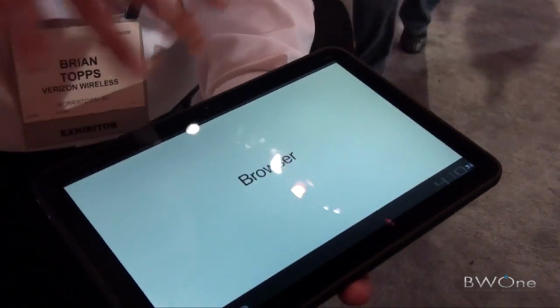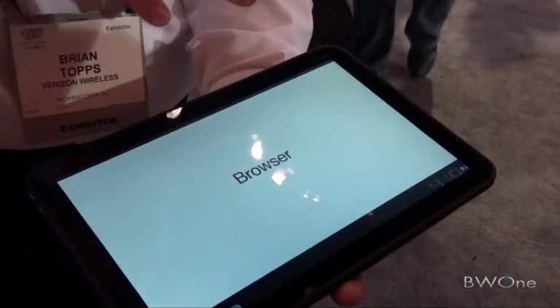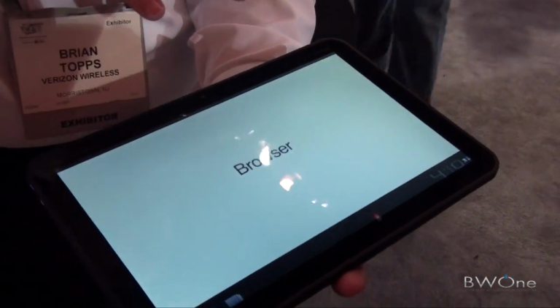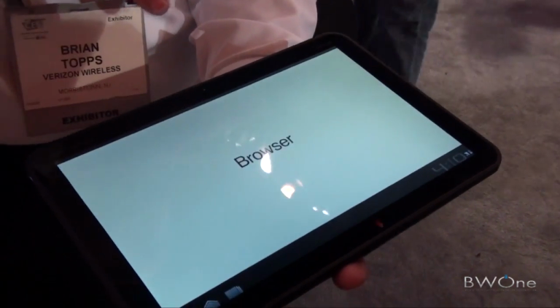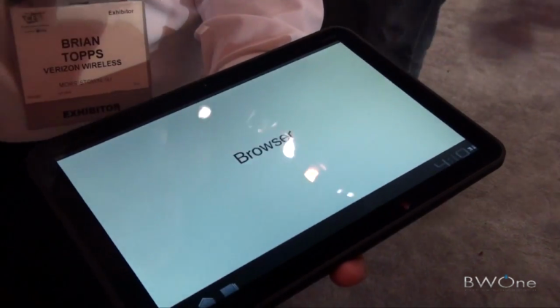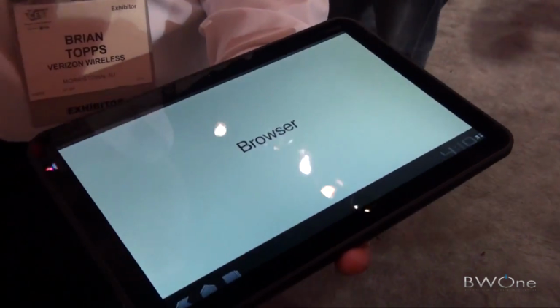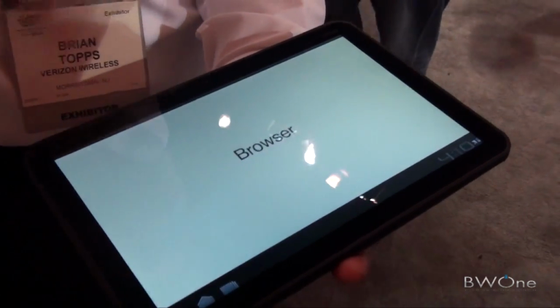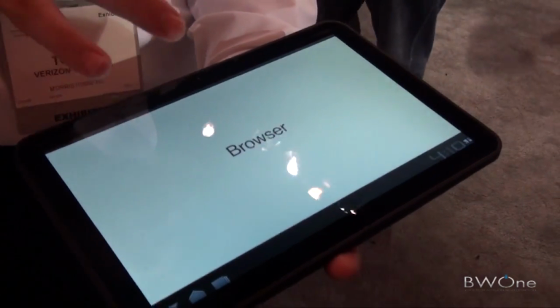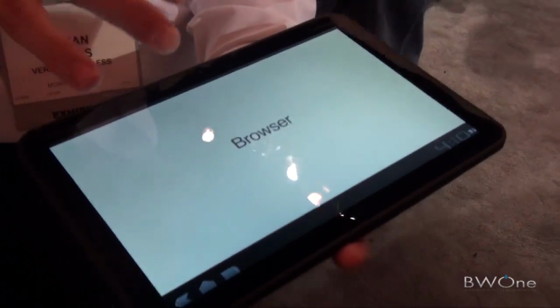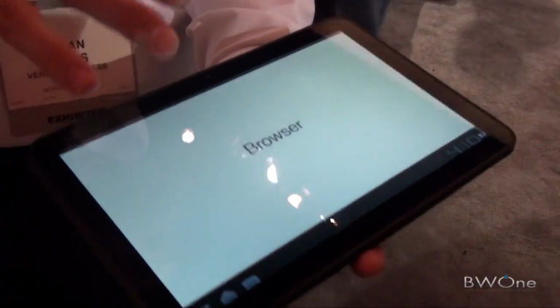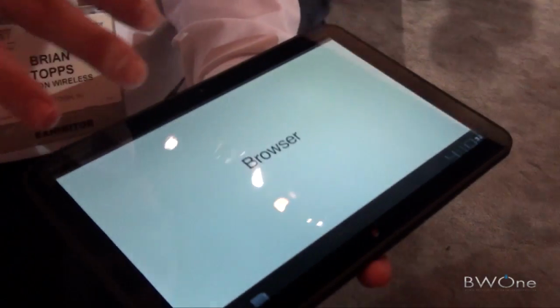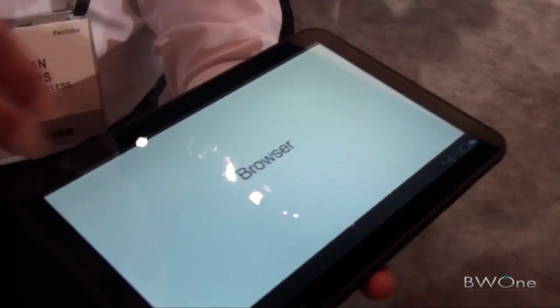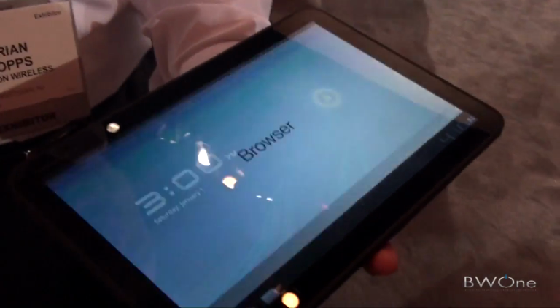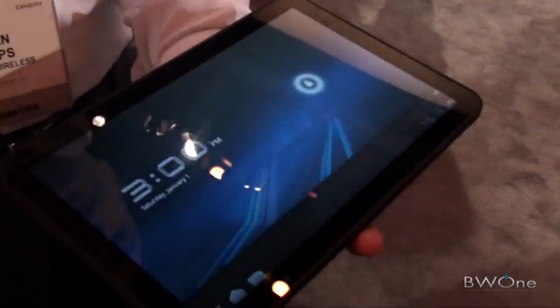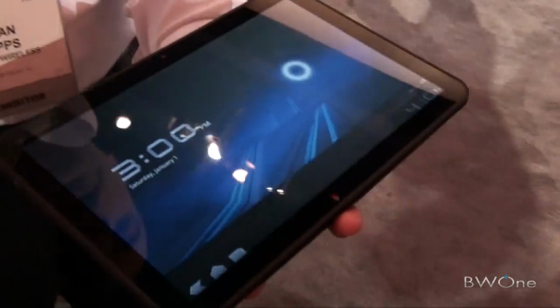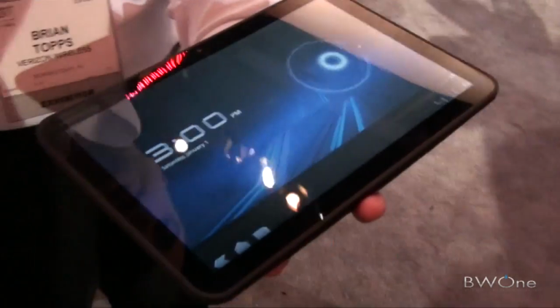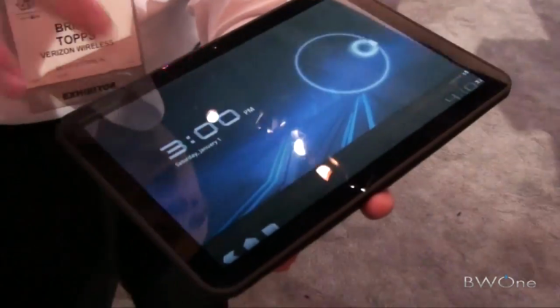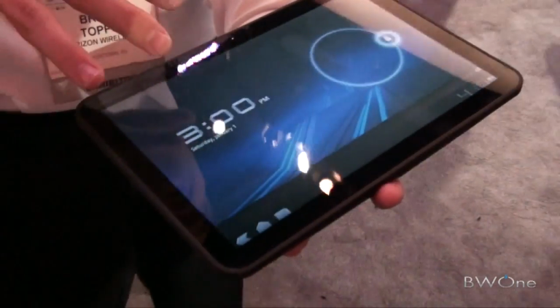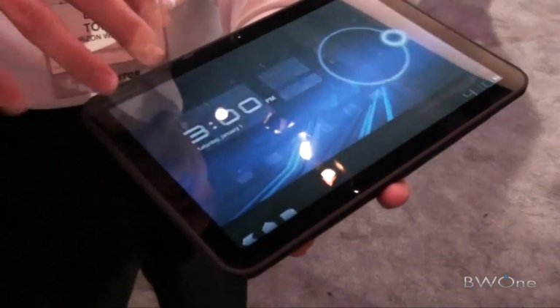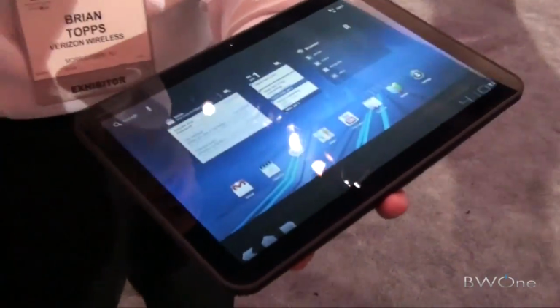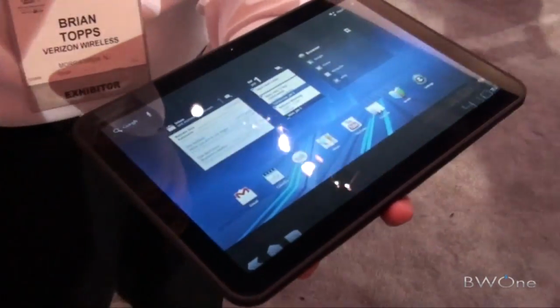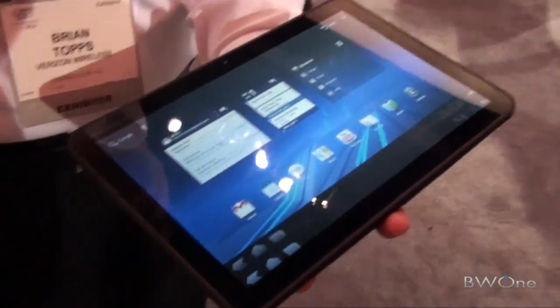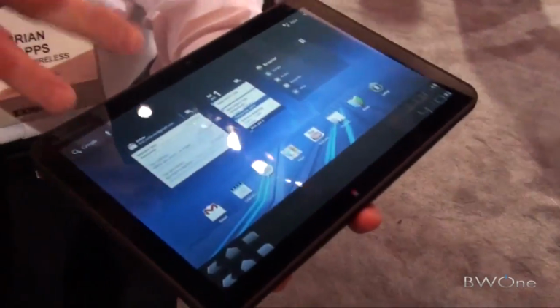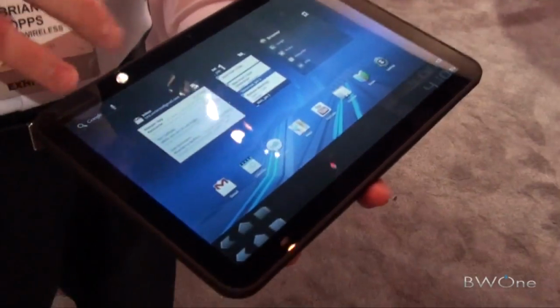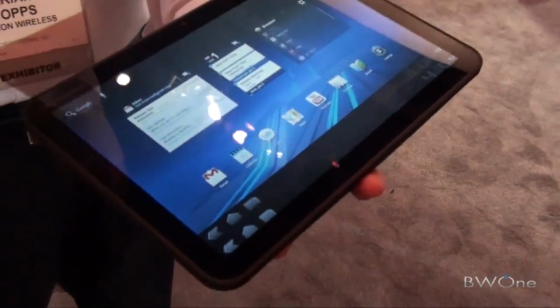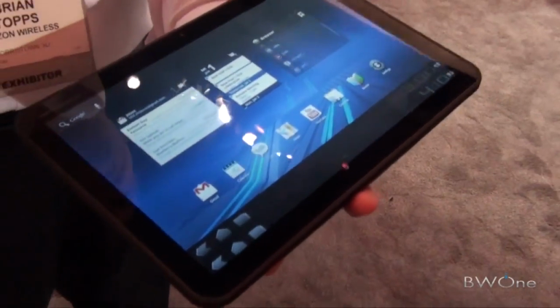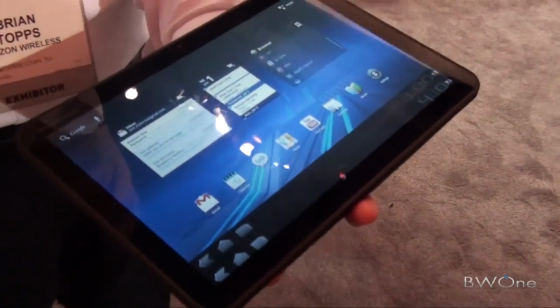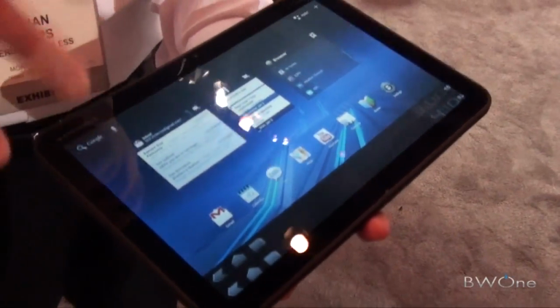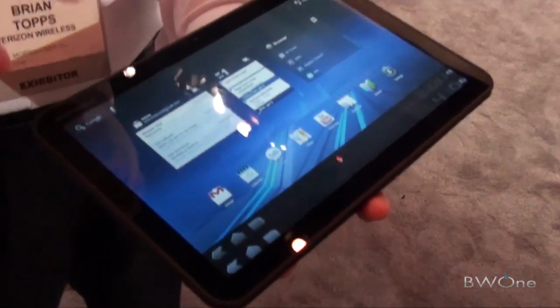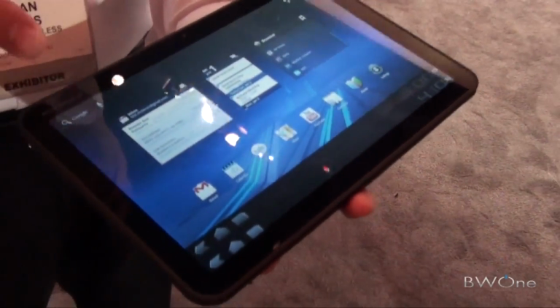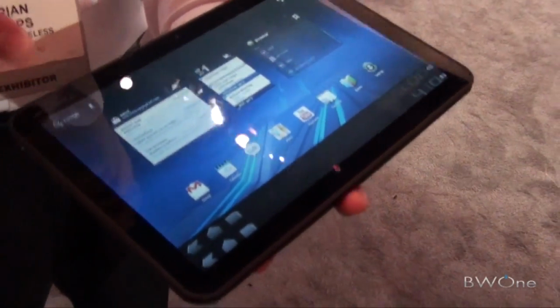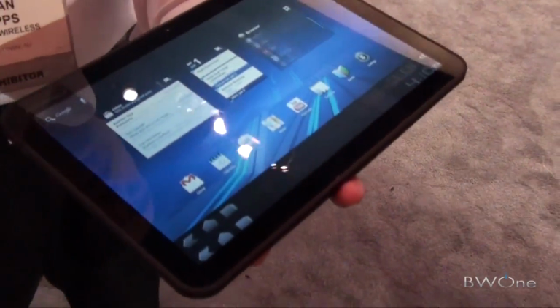The web browser is completely optimized for the tablet as well. You've got tab browsing, you've got sync with Chrome, and a lot of great features.